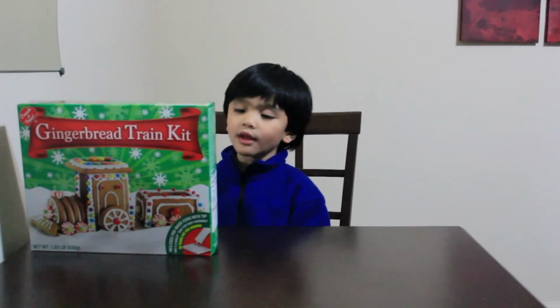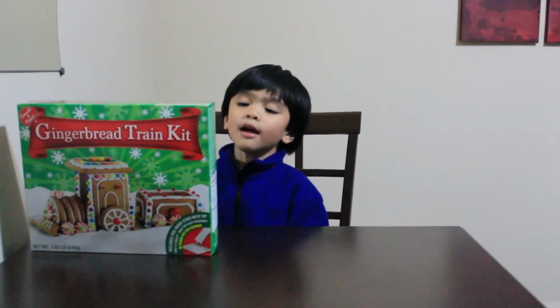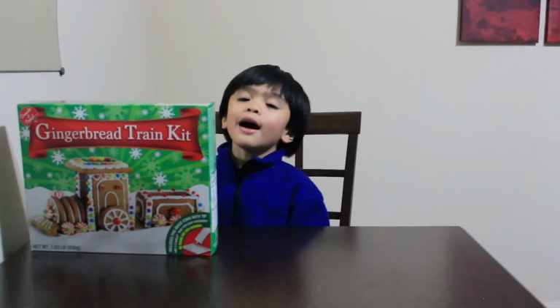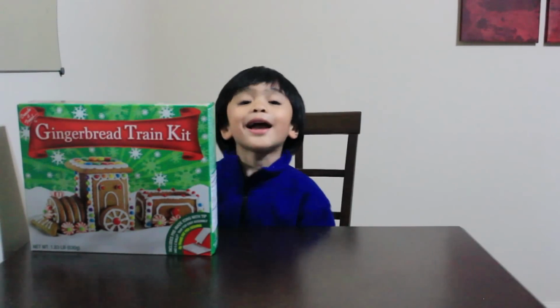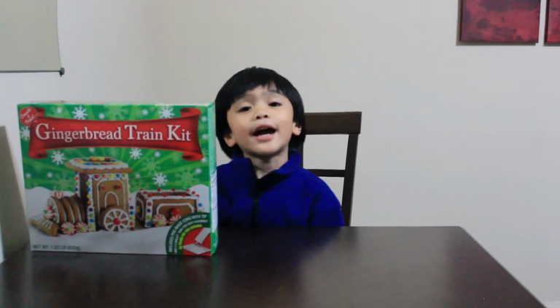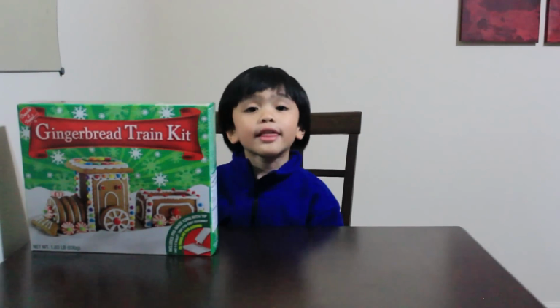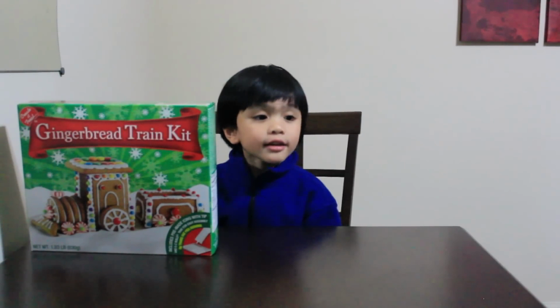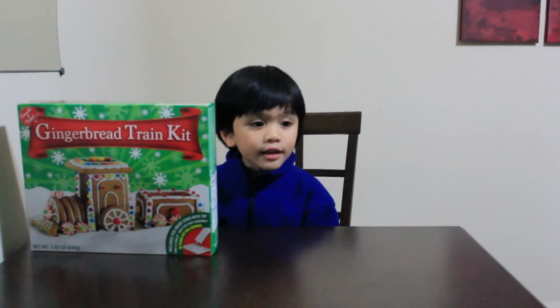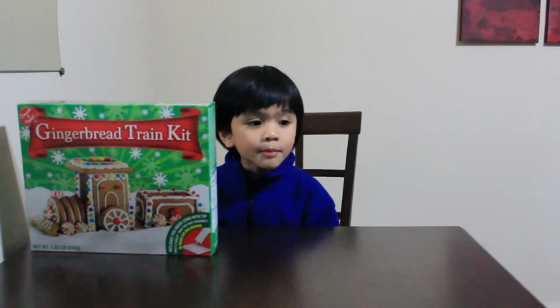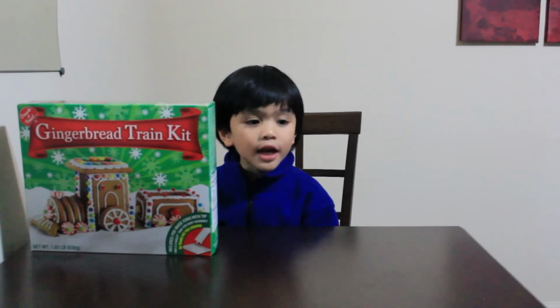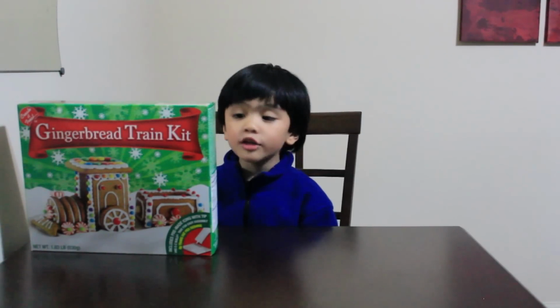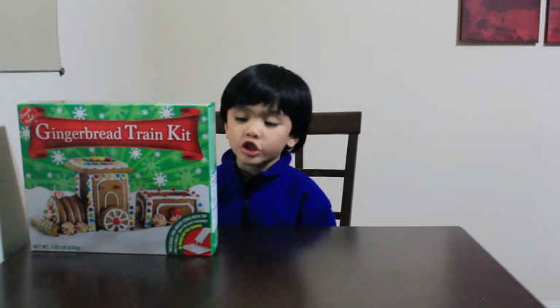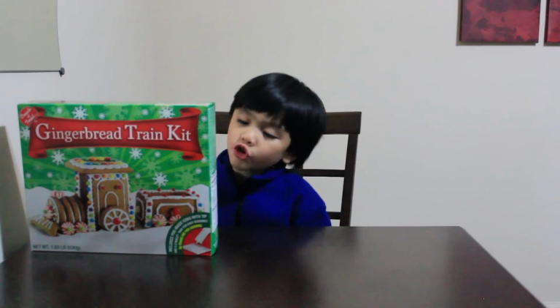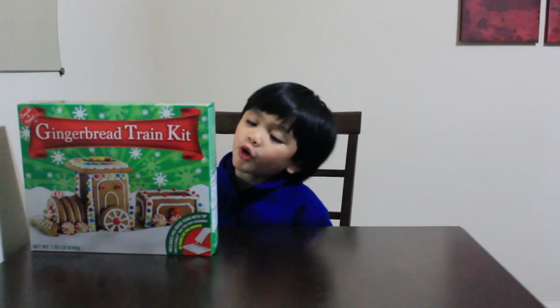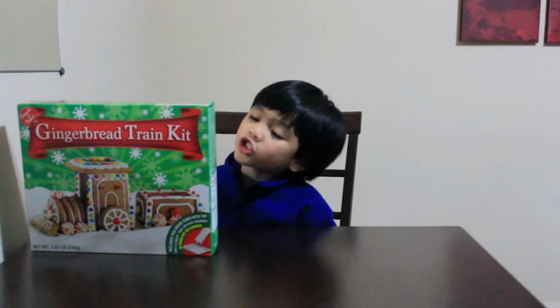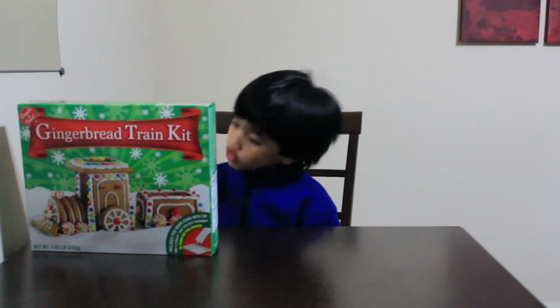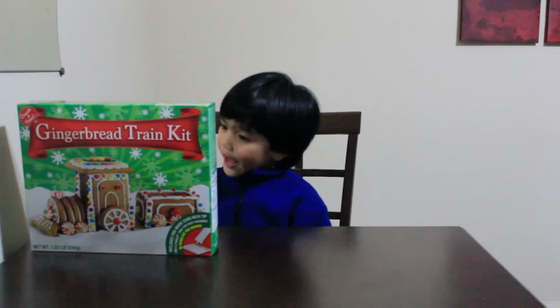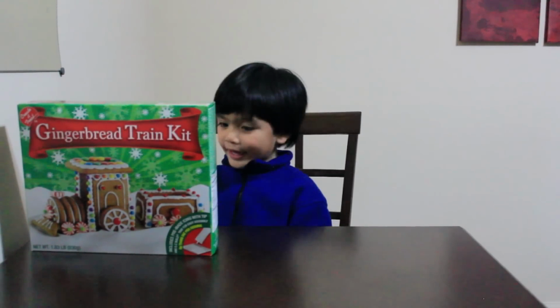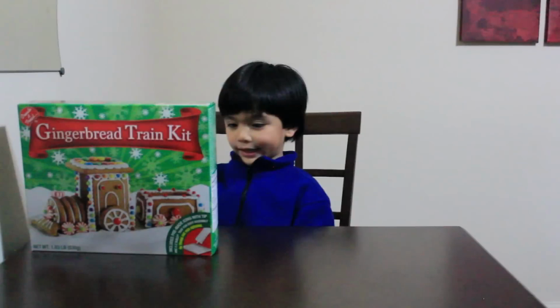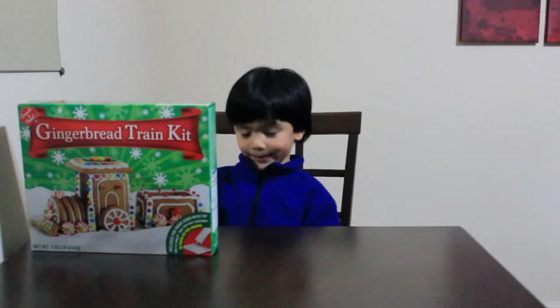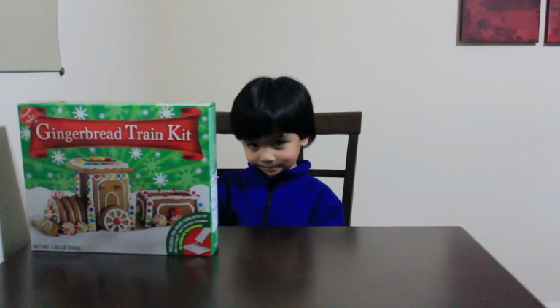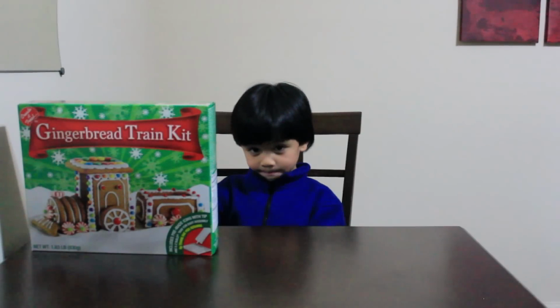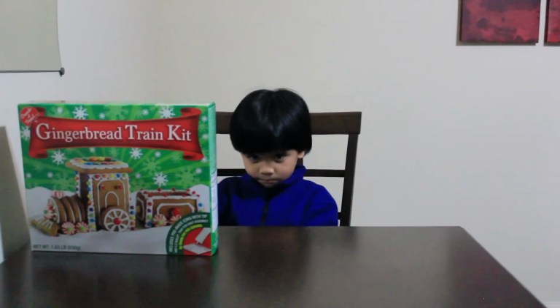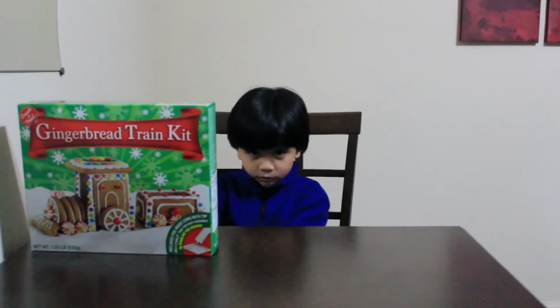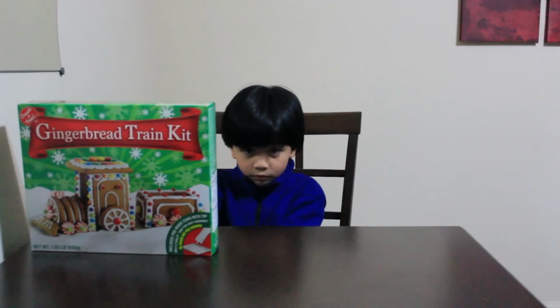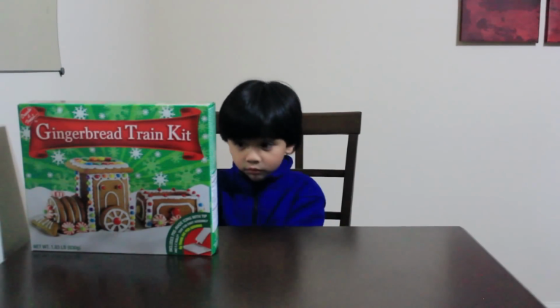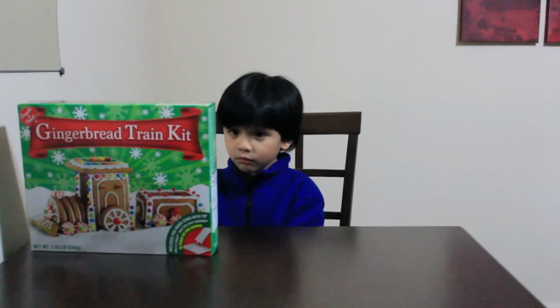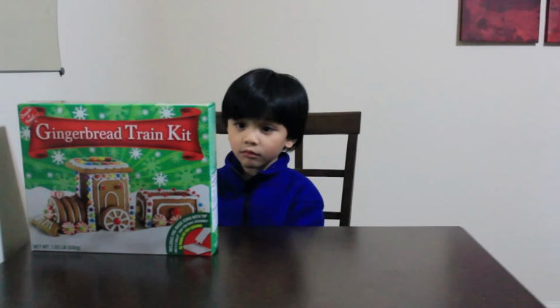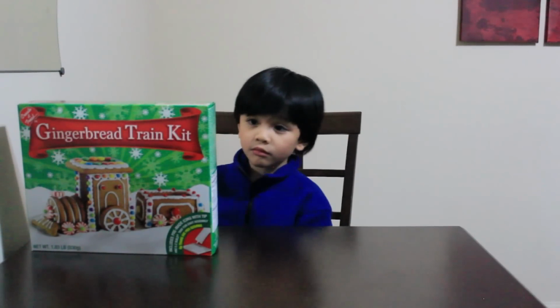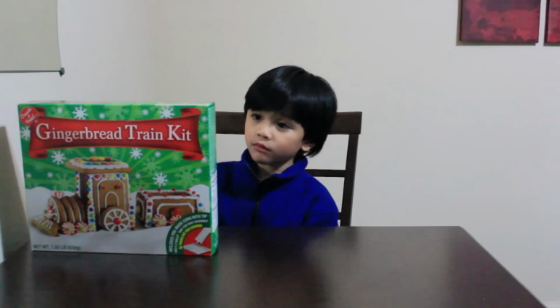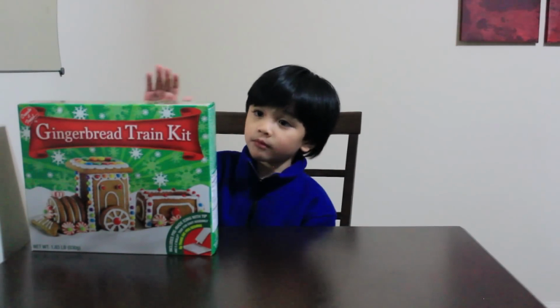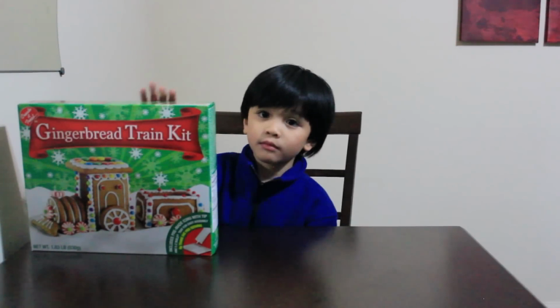Hi guys! This is my gingerbread tray! Can you show me your gingerbread? Can you read it?